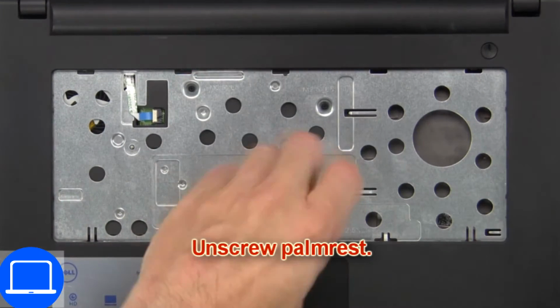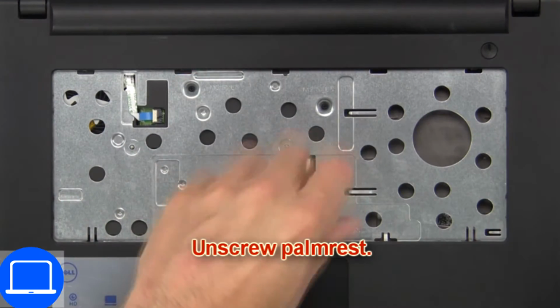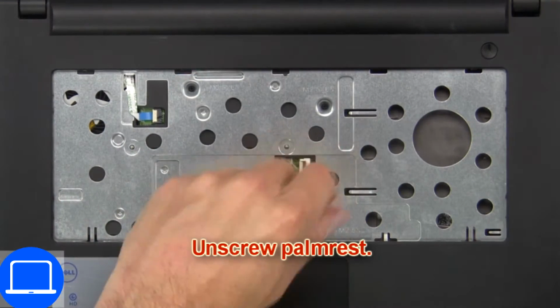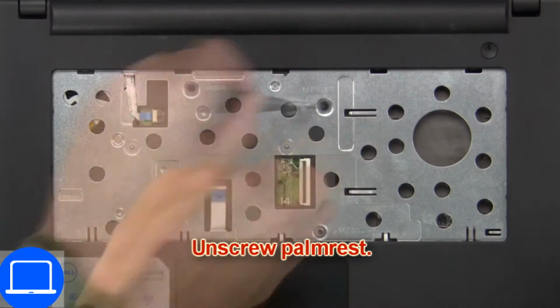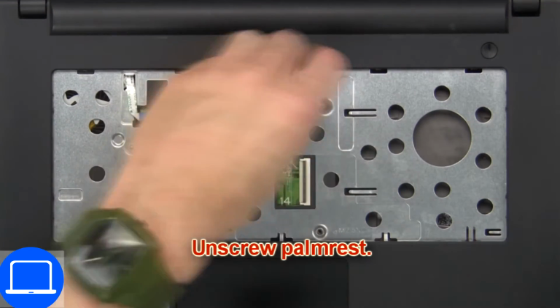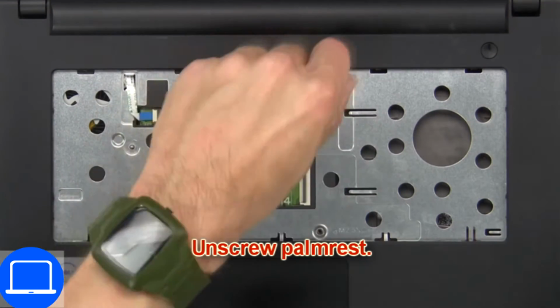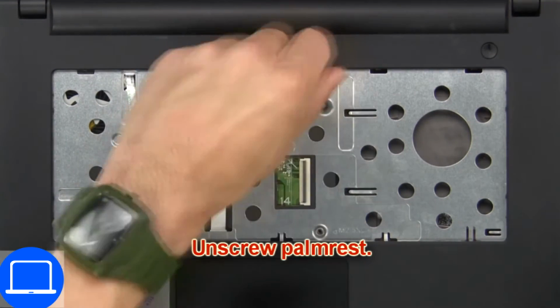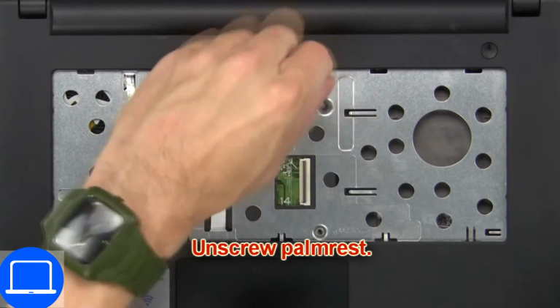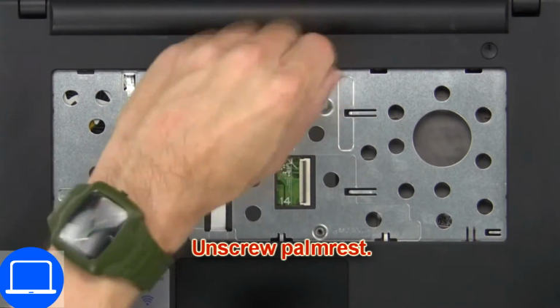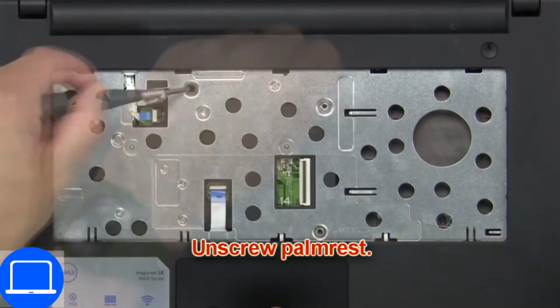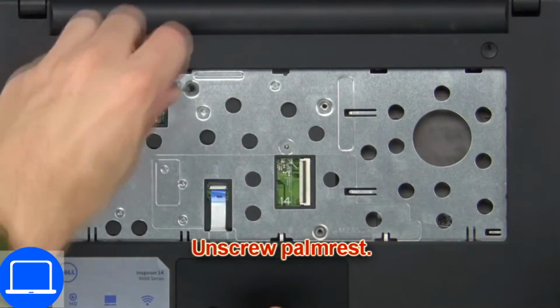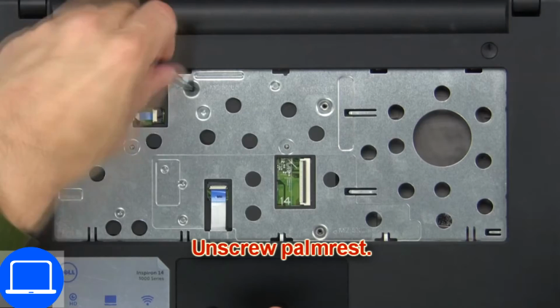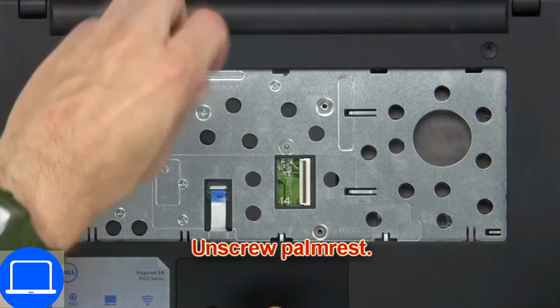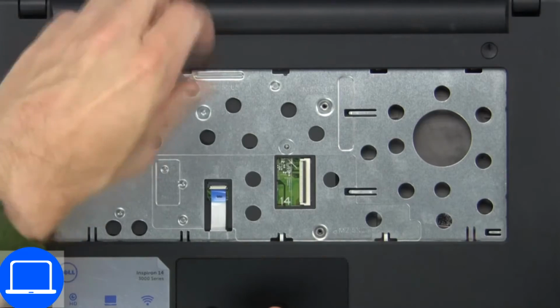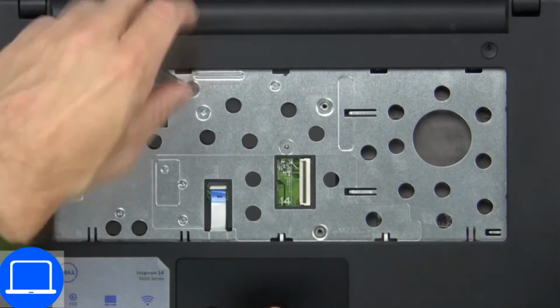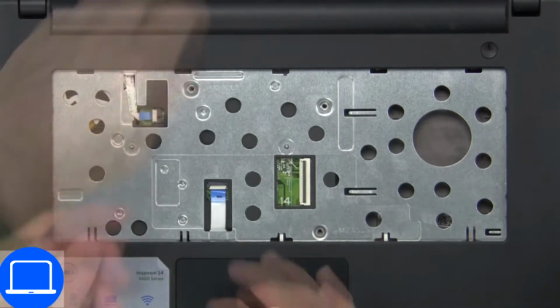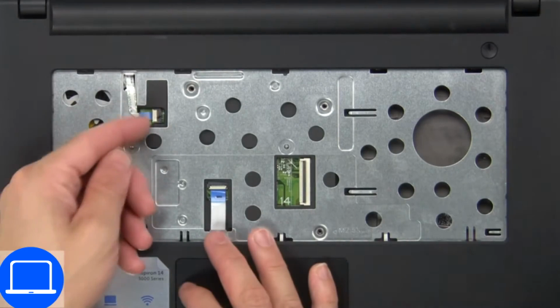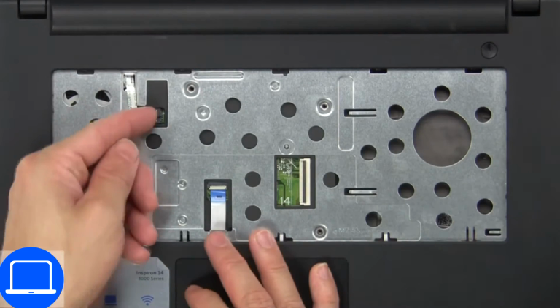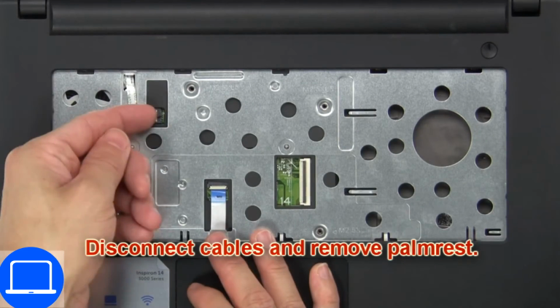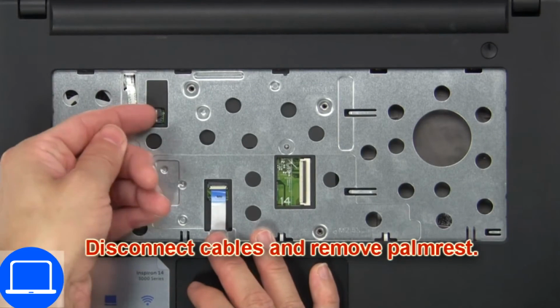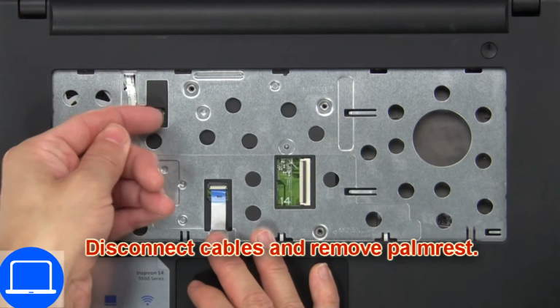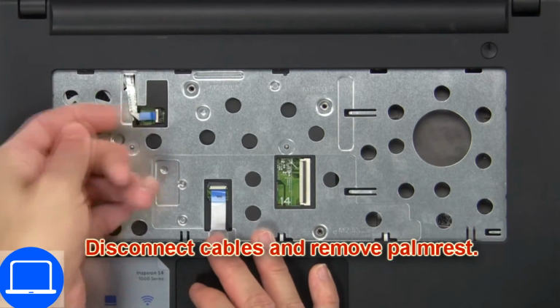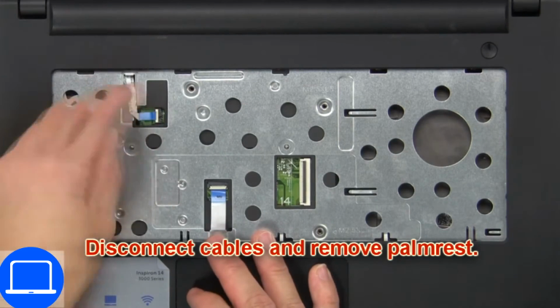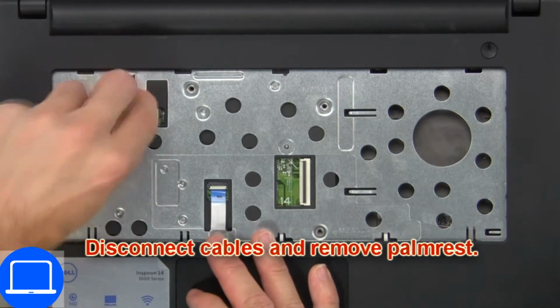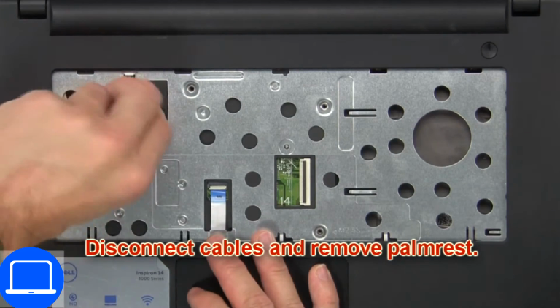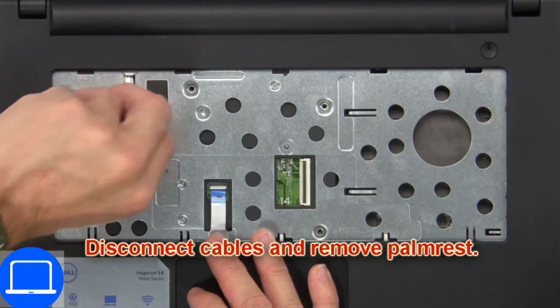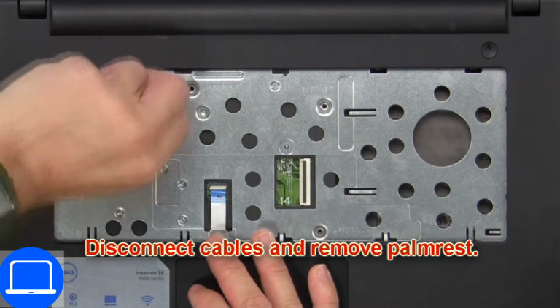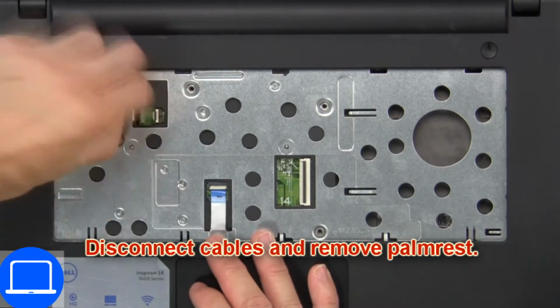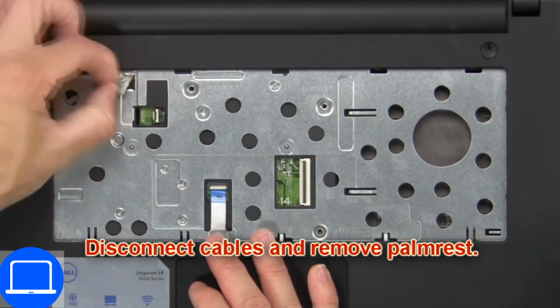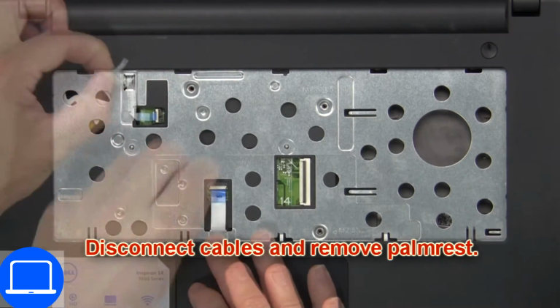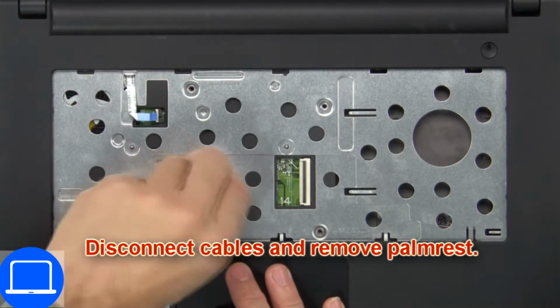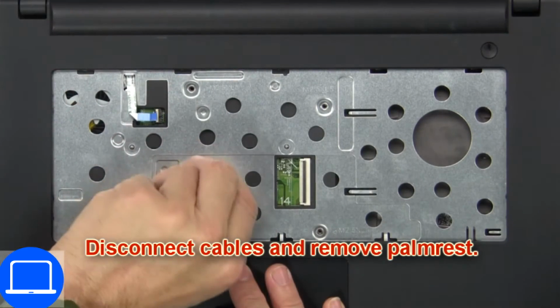Now unscrew palm rest. Then disconnect cables and remove palm rest.